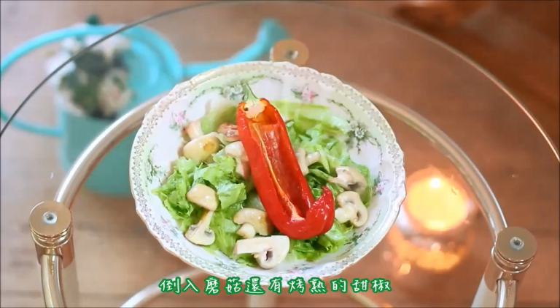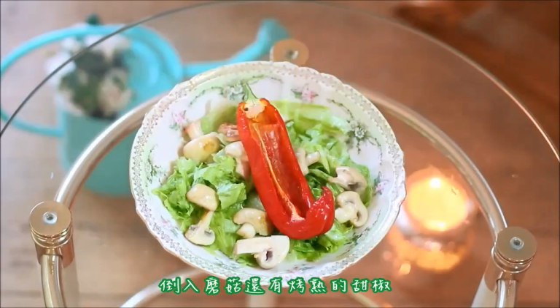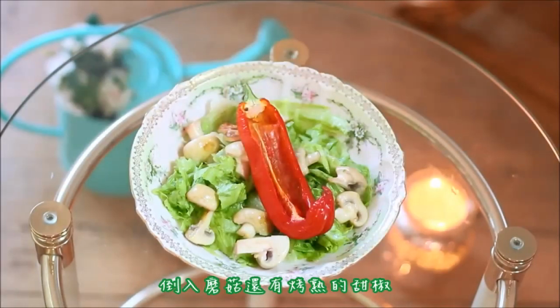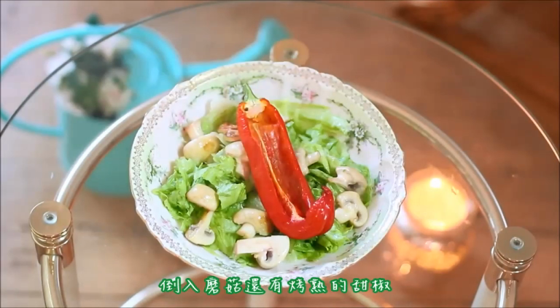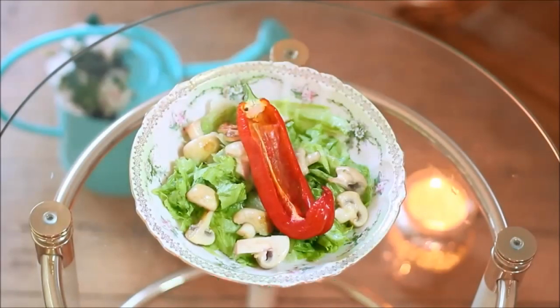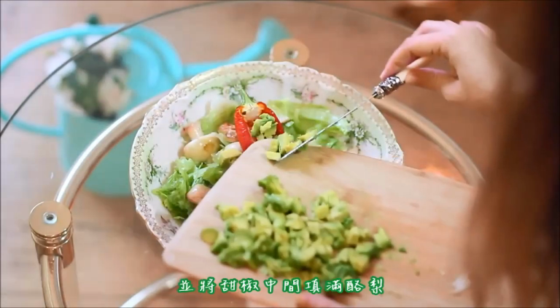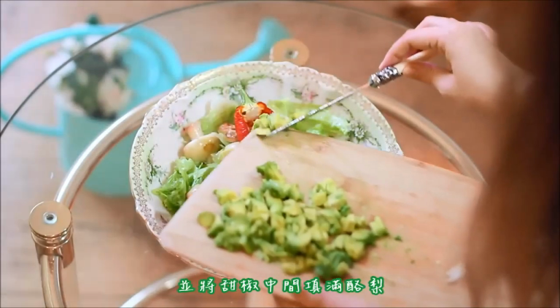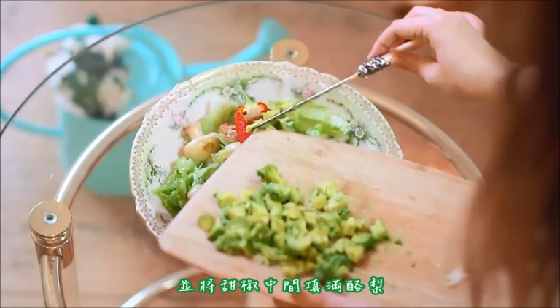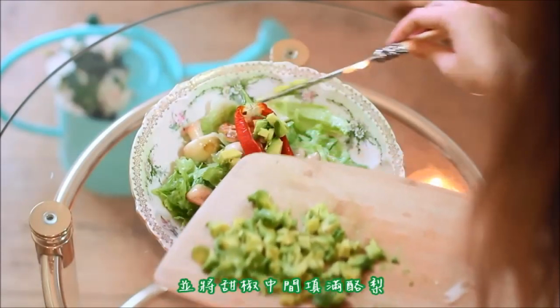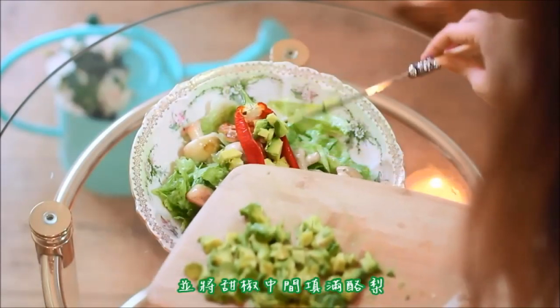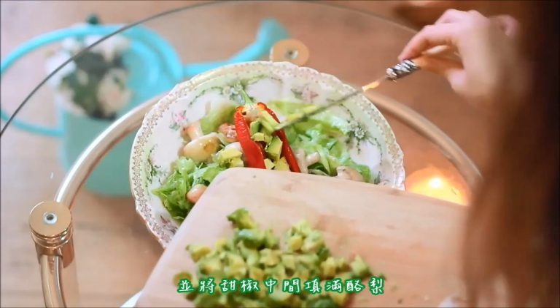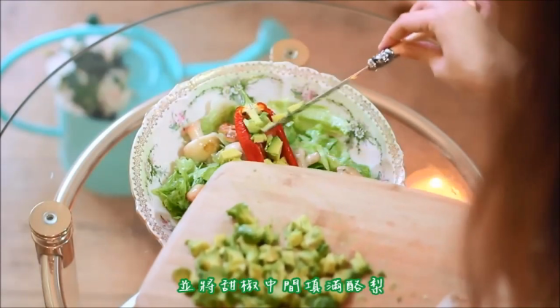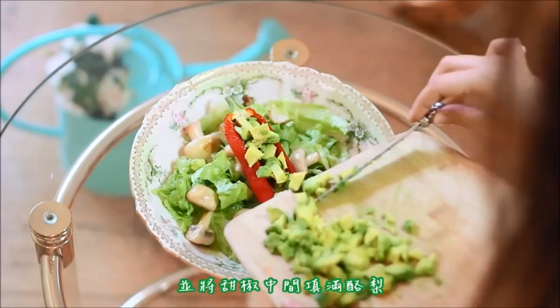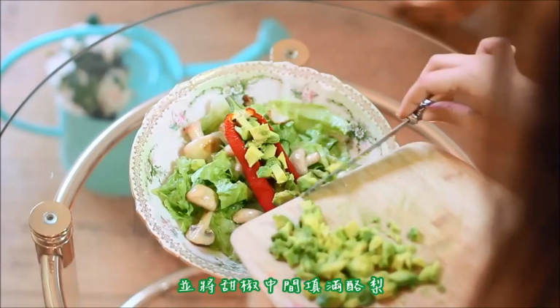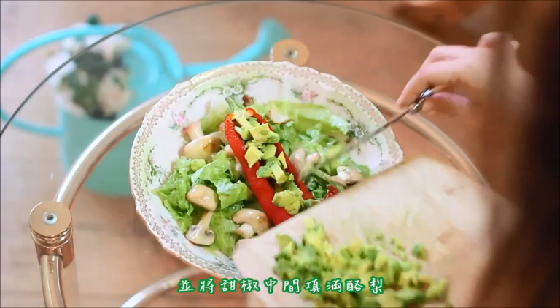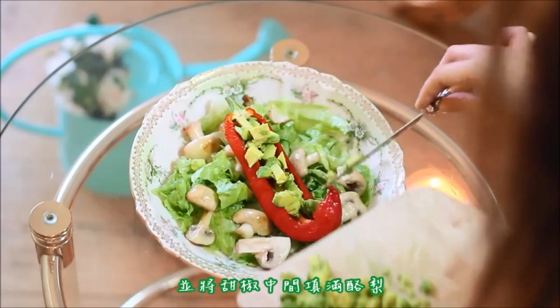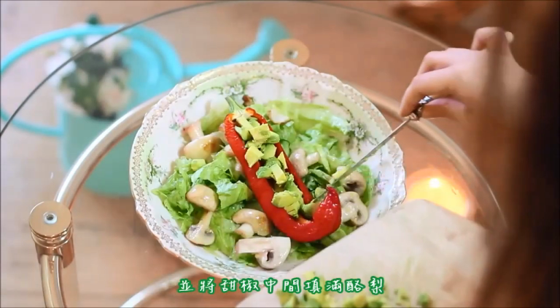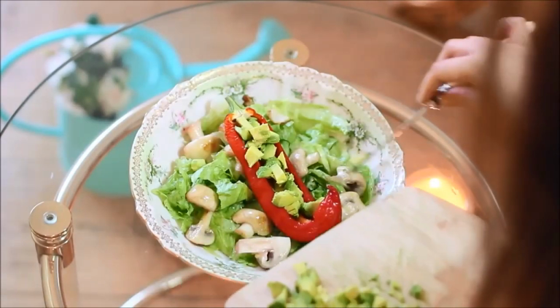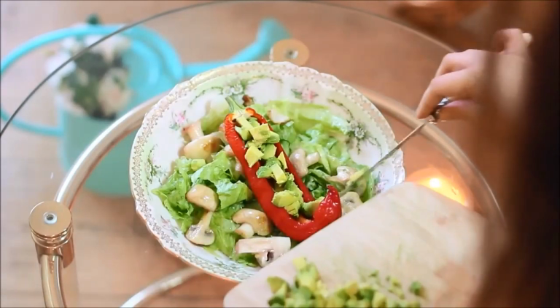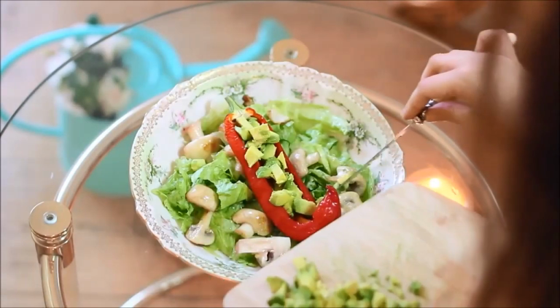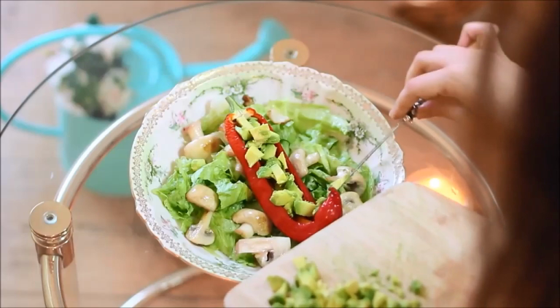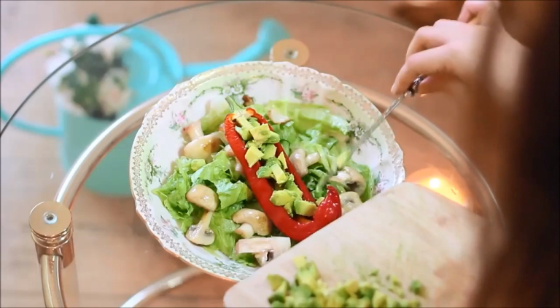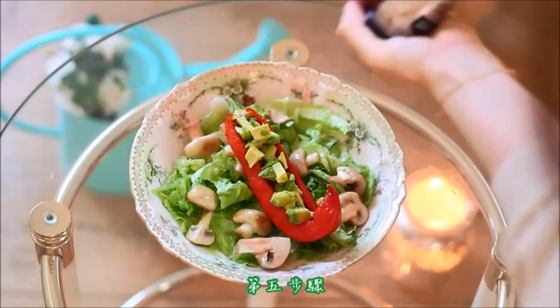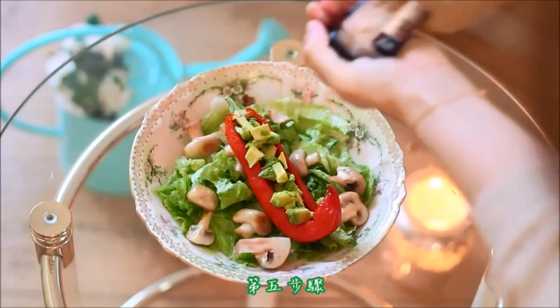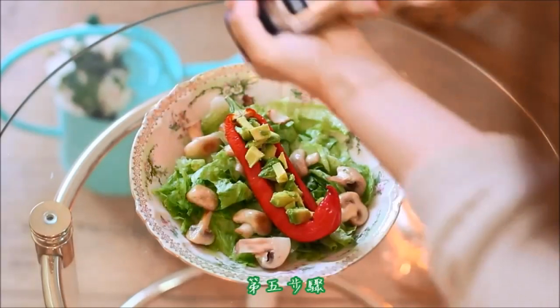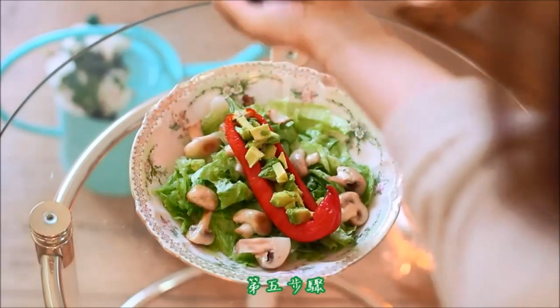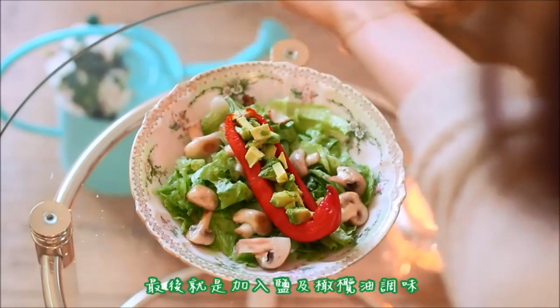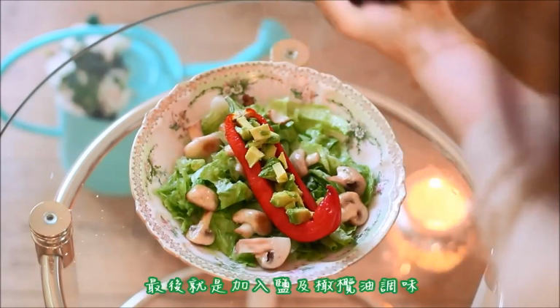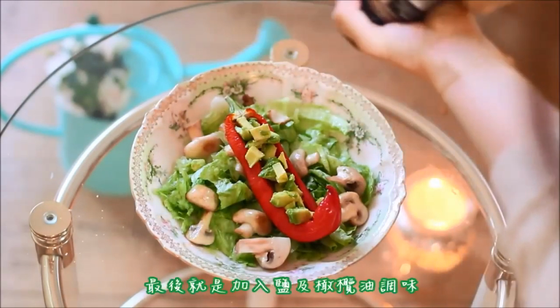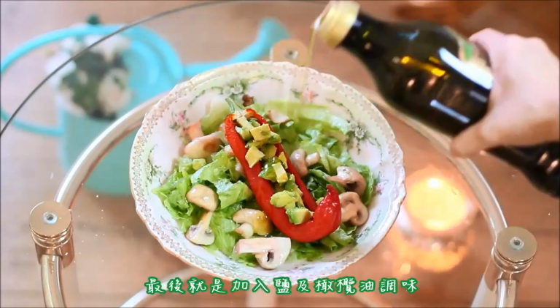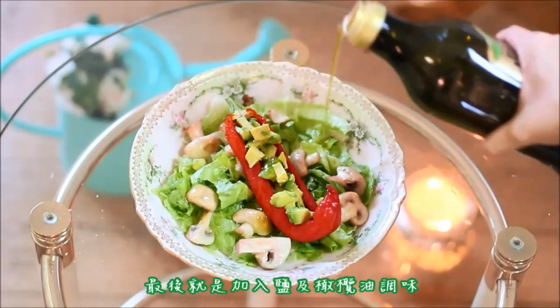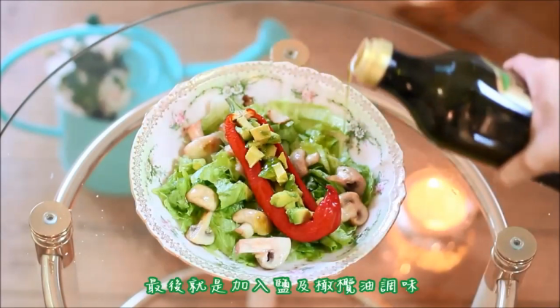Step four: prepare a plate with lettuce, then pour in your mushrooms, your warm pepper, and fill the surface of the pepper with your avocado.